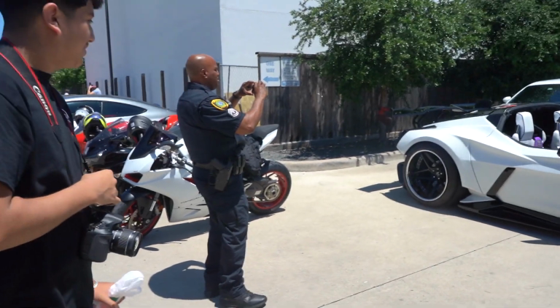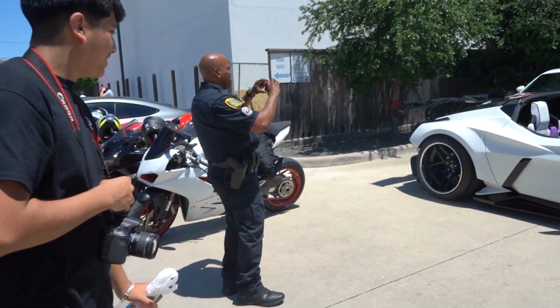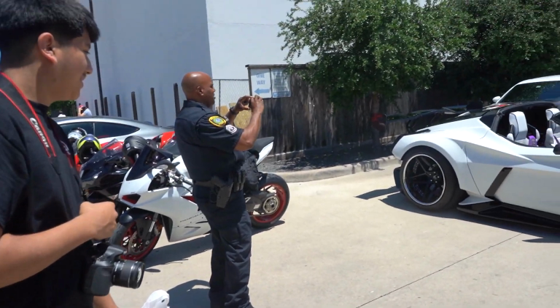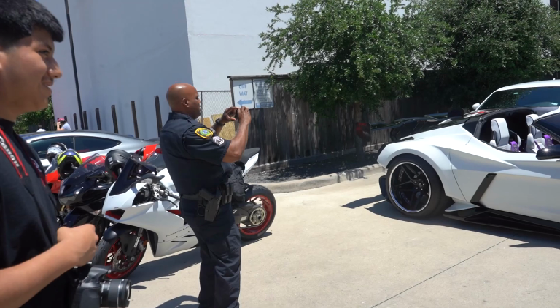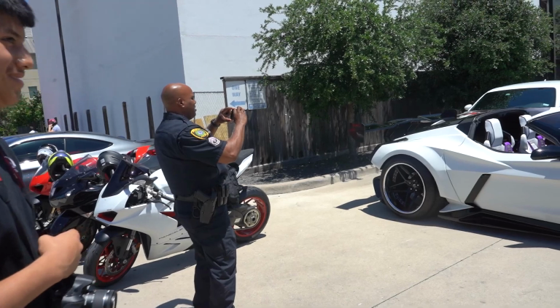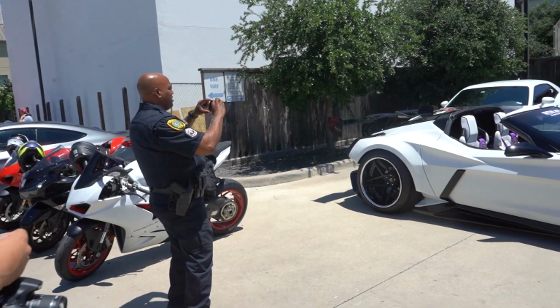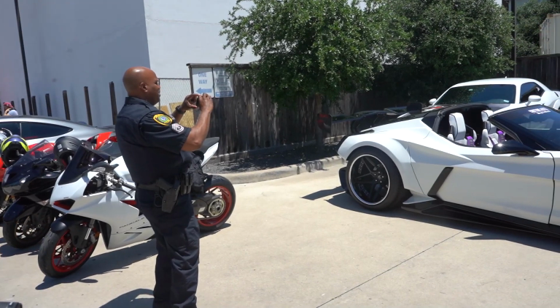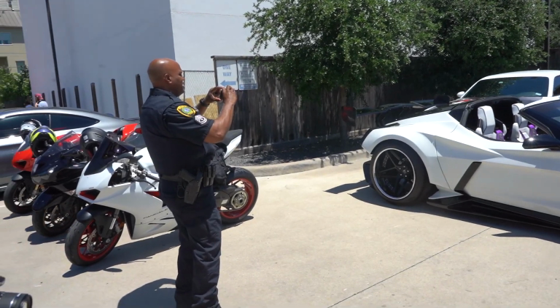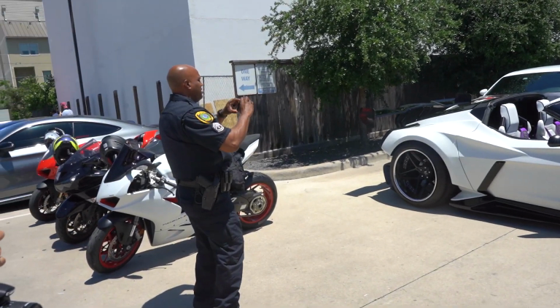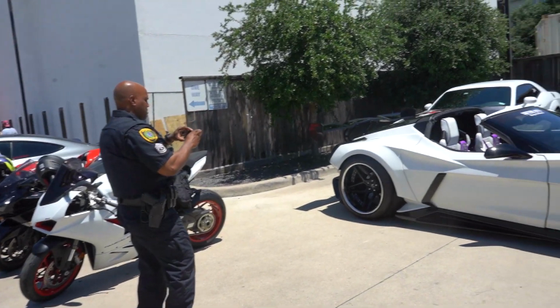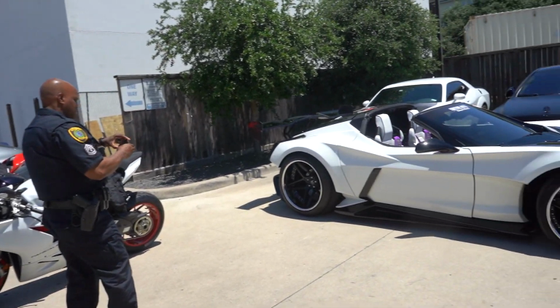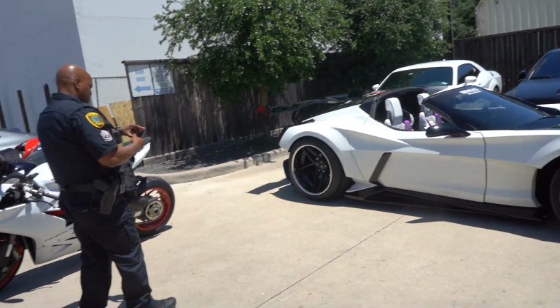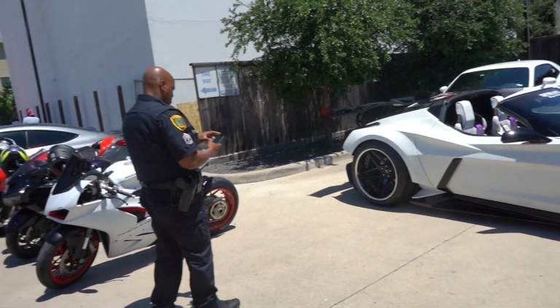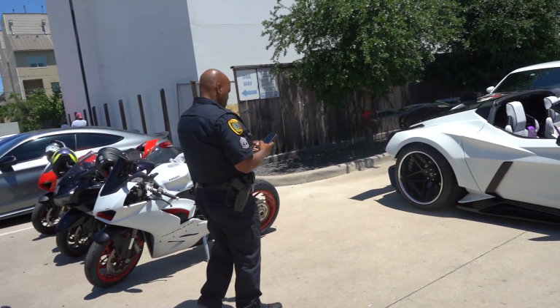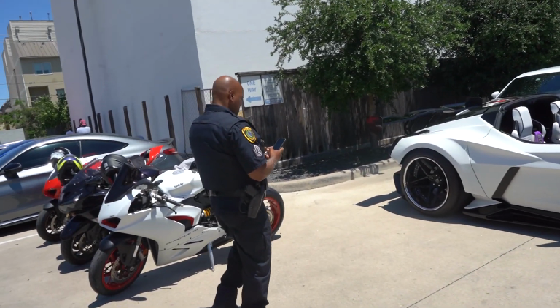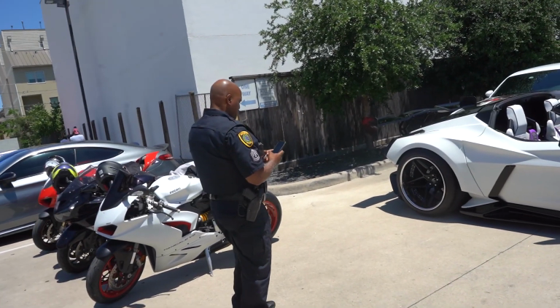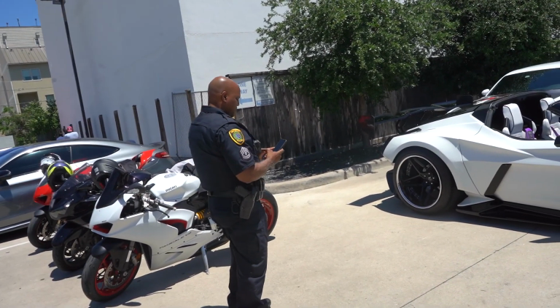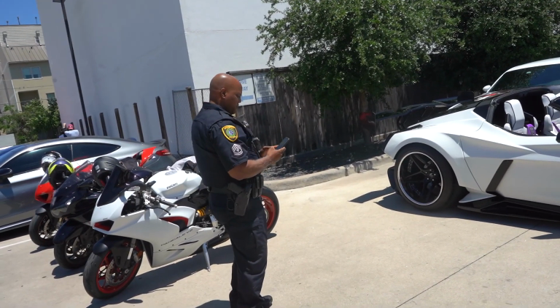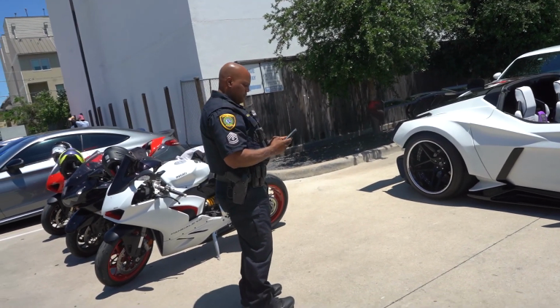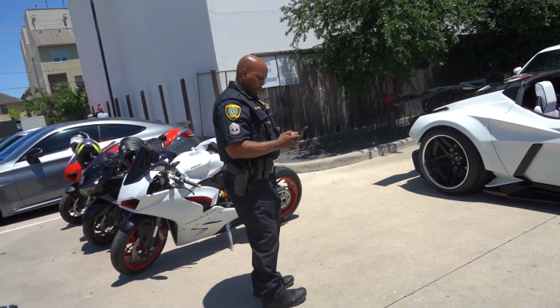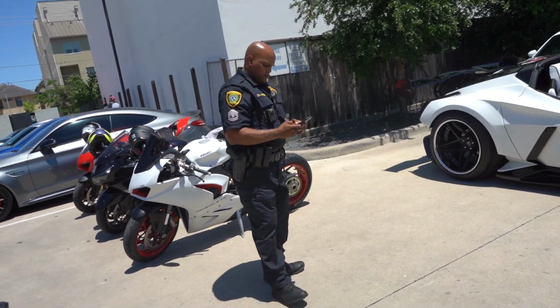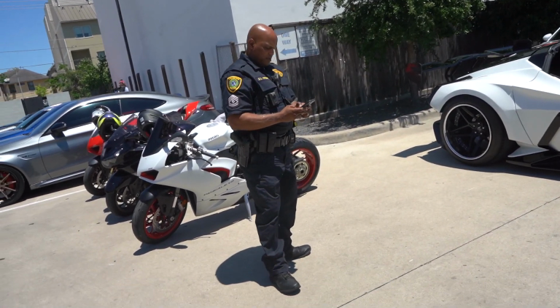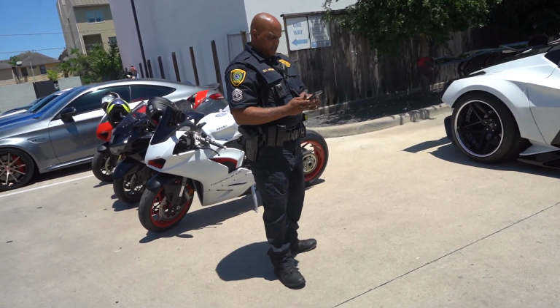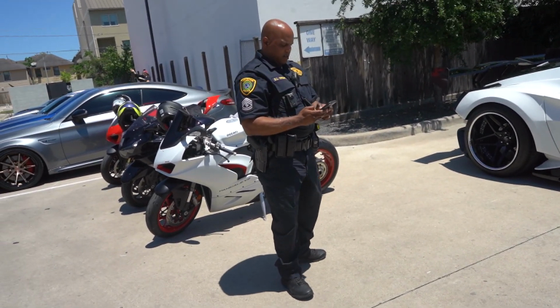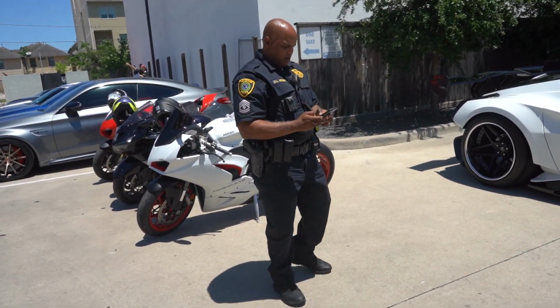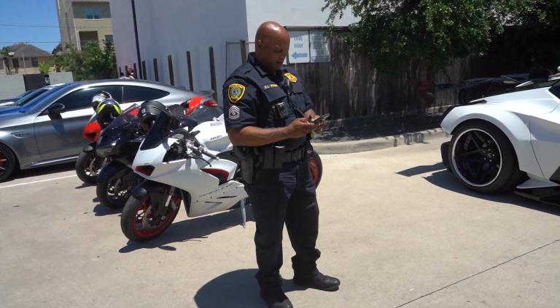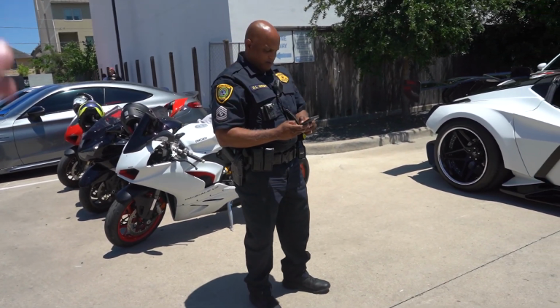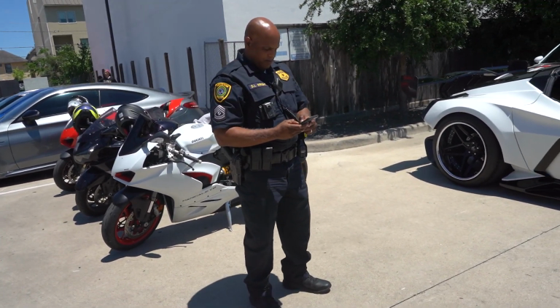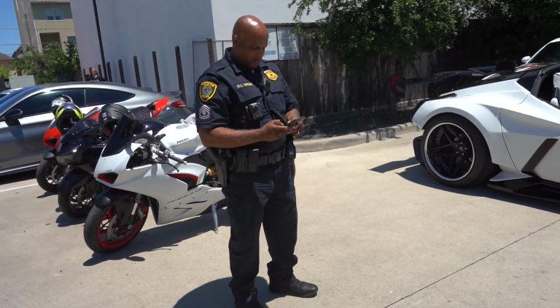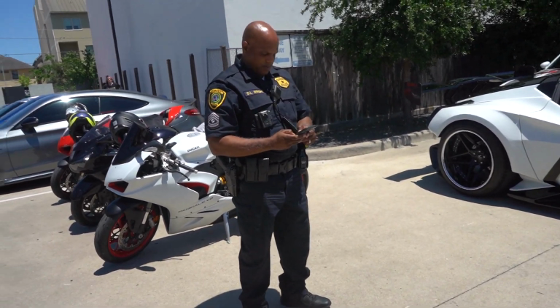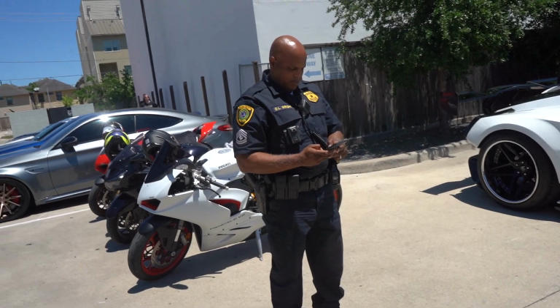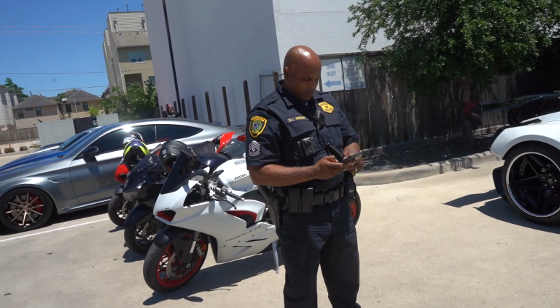The cop has now gotten out to take some pictures. Officer, I gotta ask you — what is your favorite car here today?